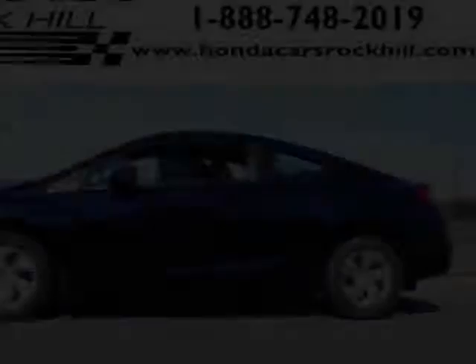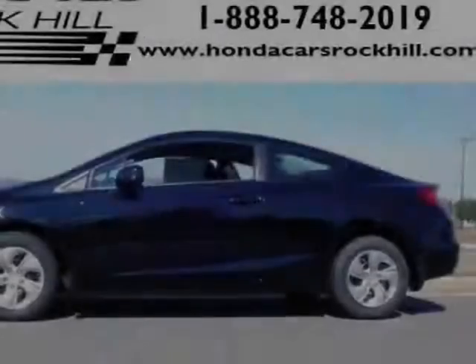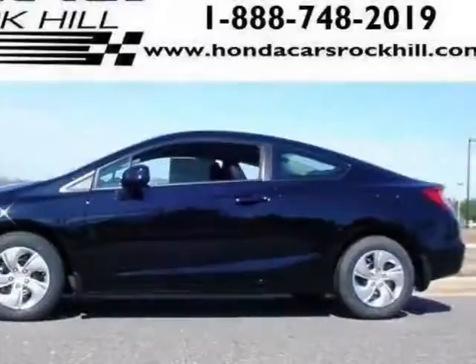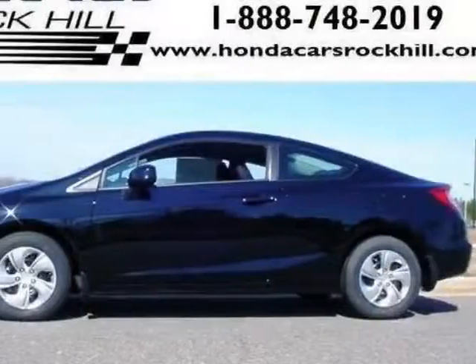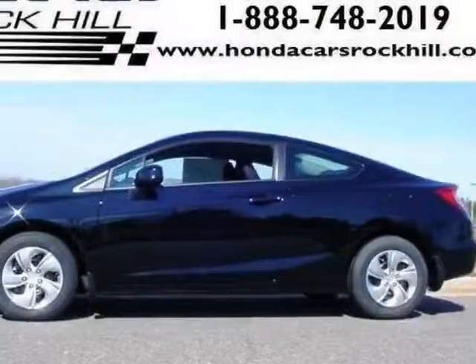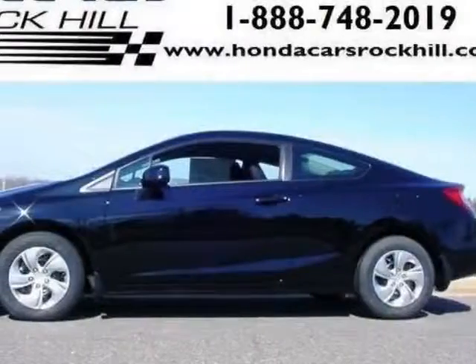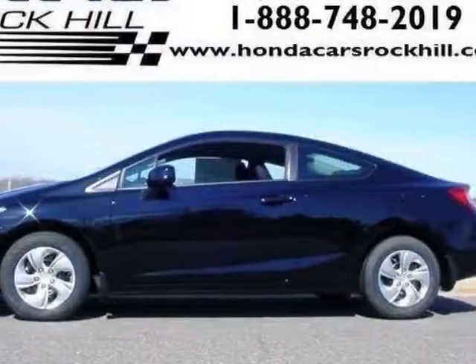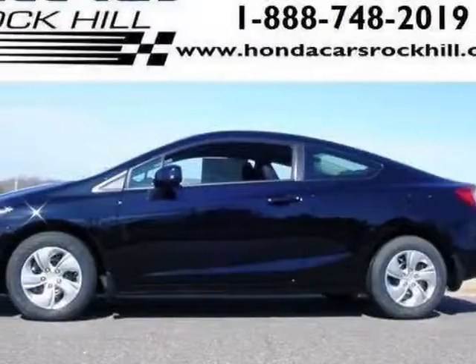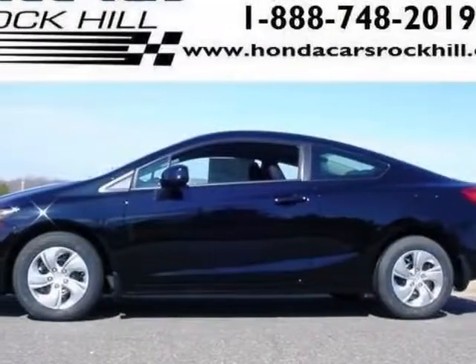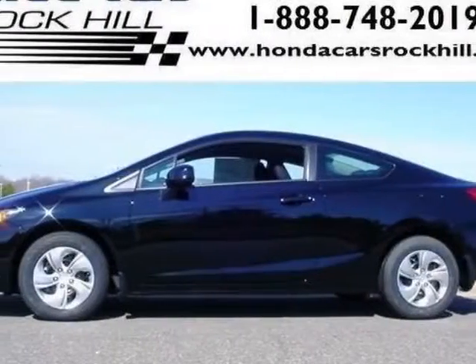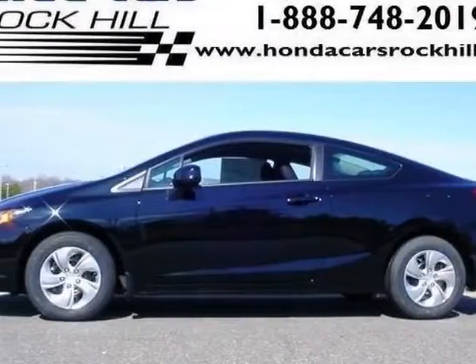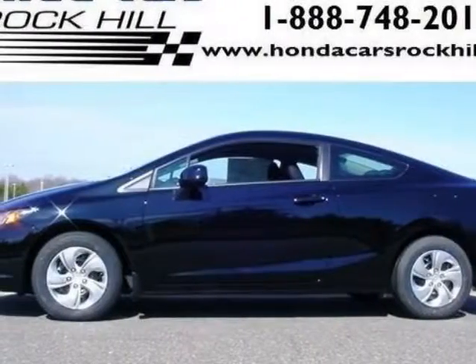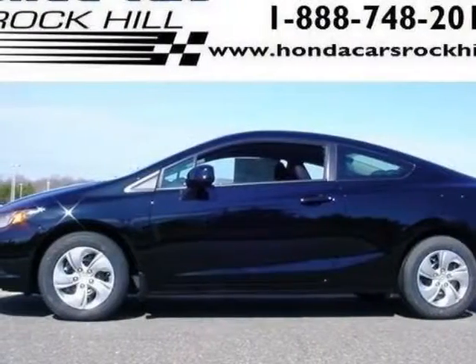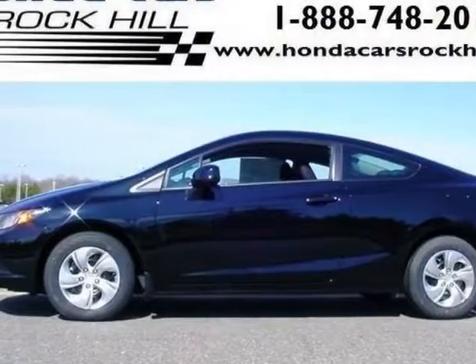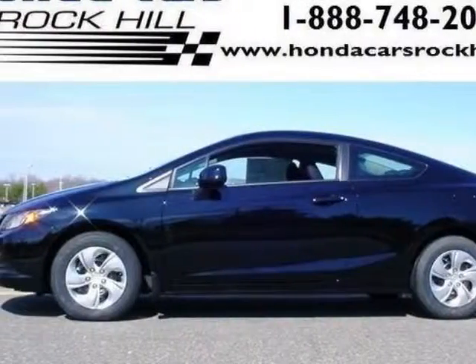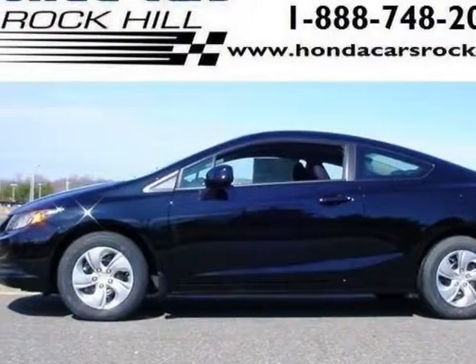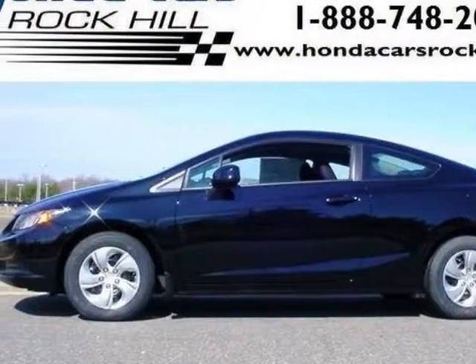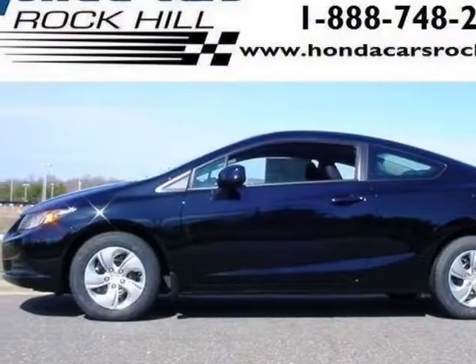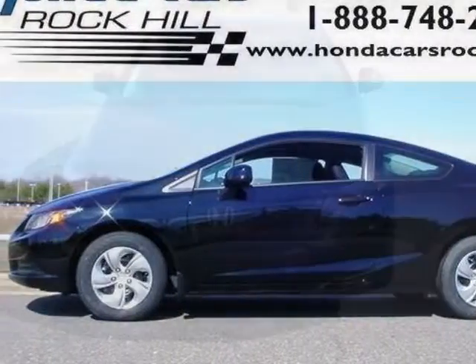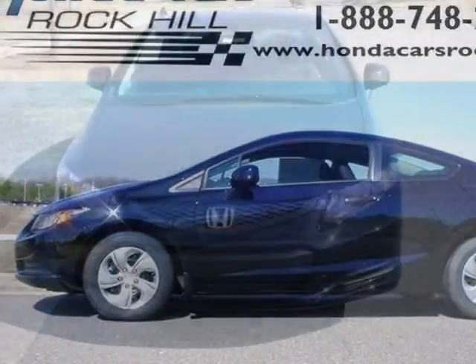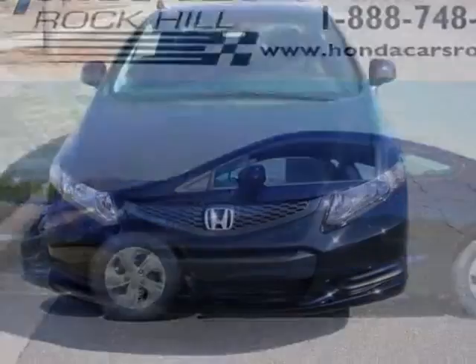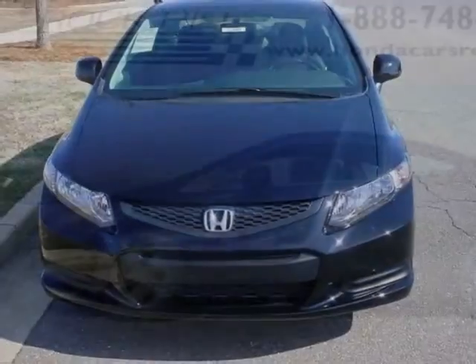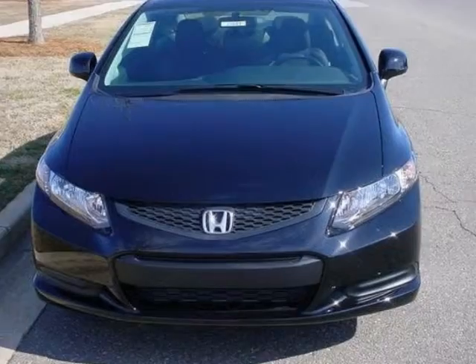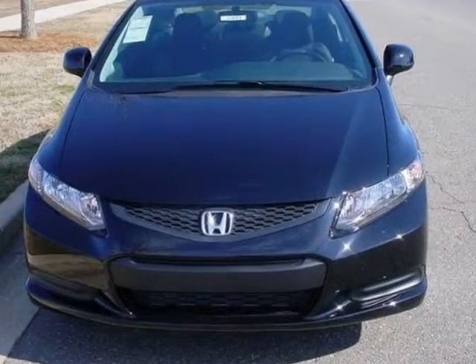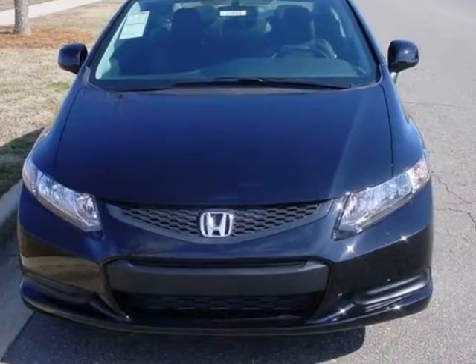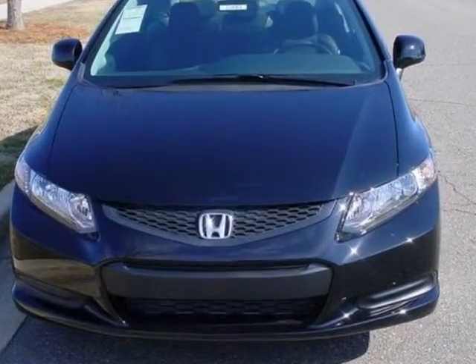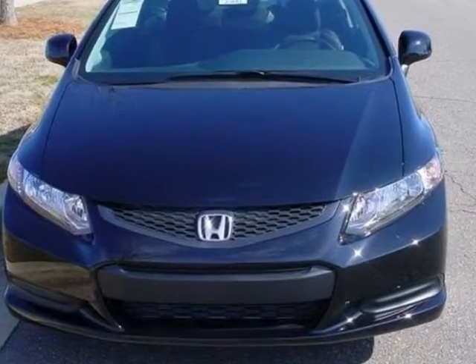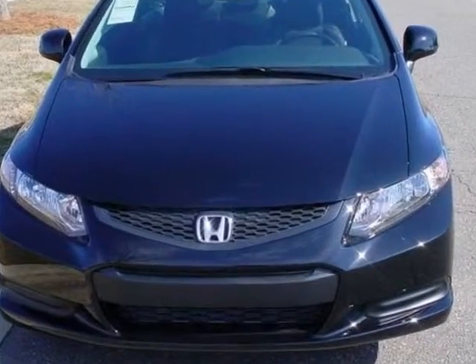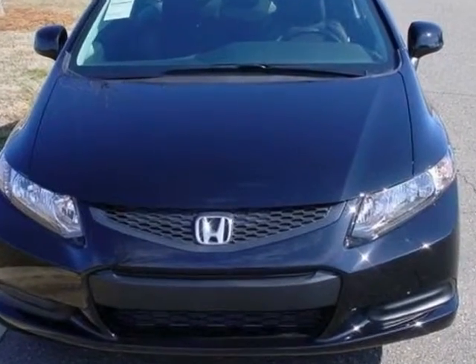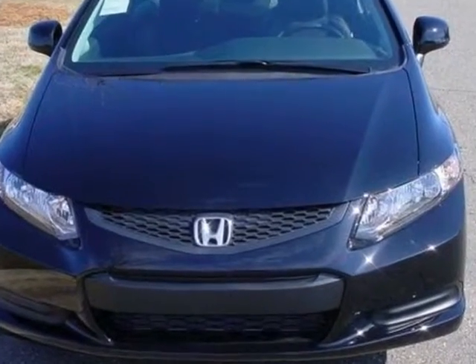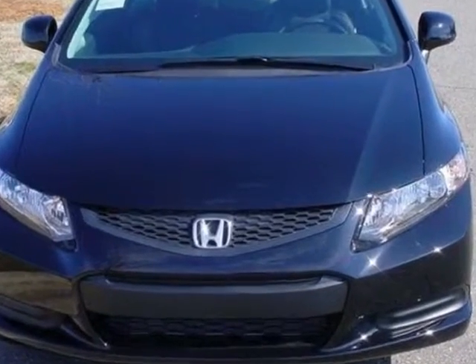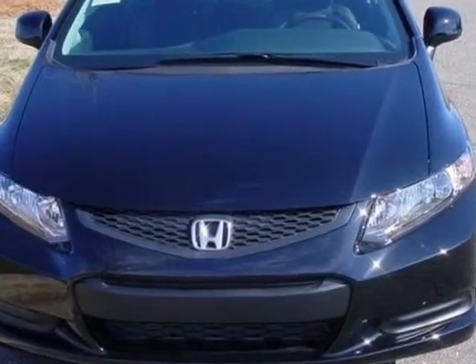Come take a look at this new 2014 Honda Civic Coupe. For your protection, this vehicle has a full factory warranty.